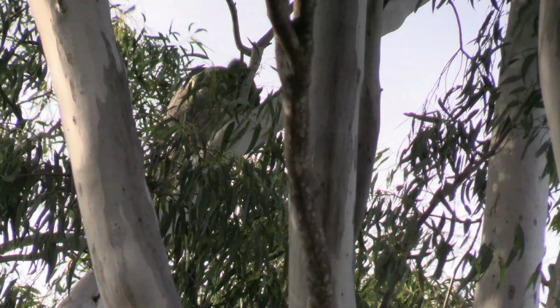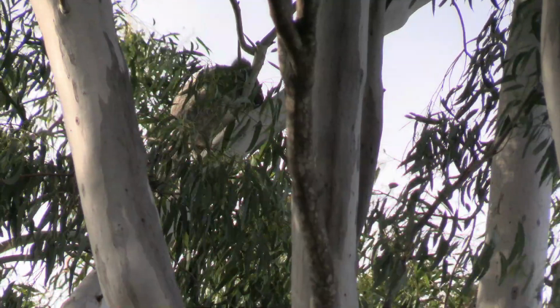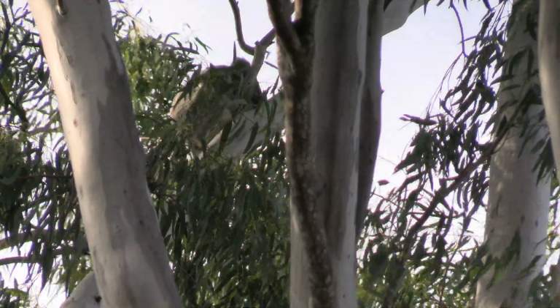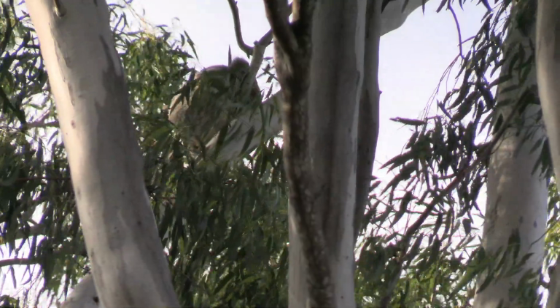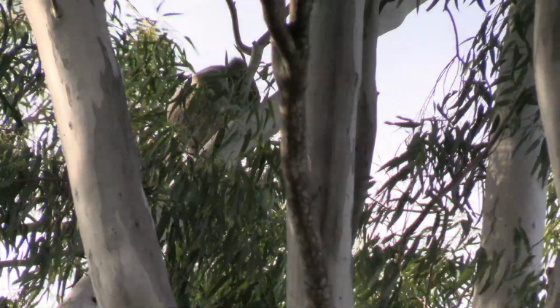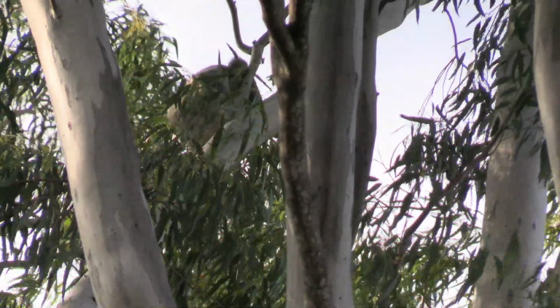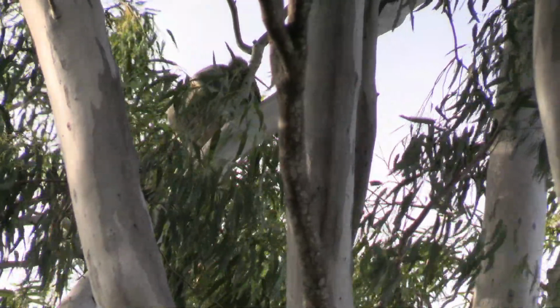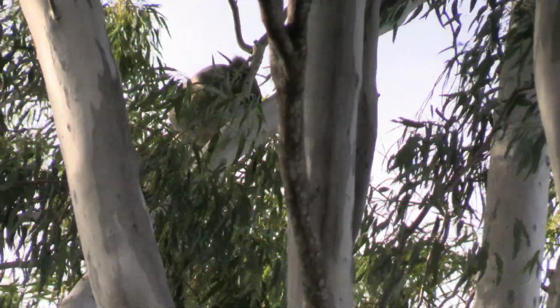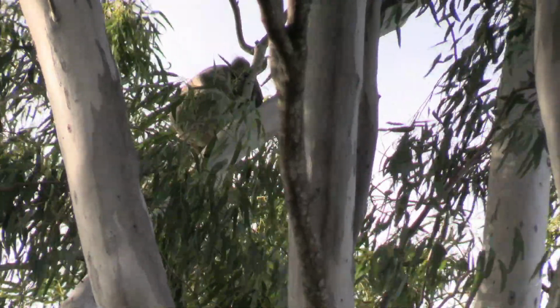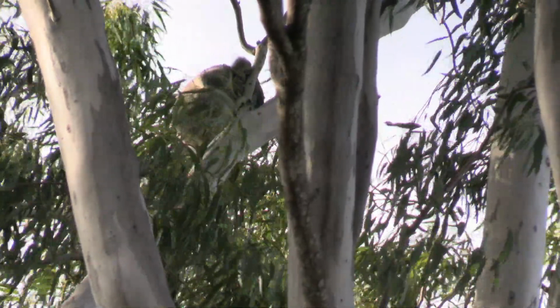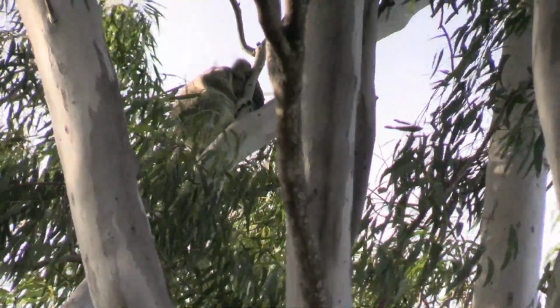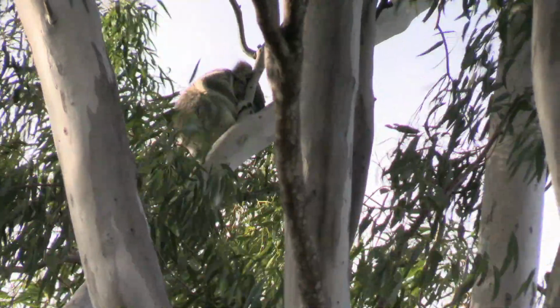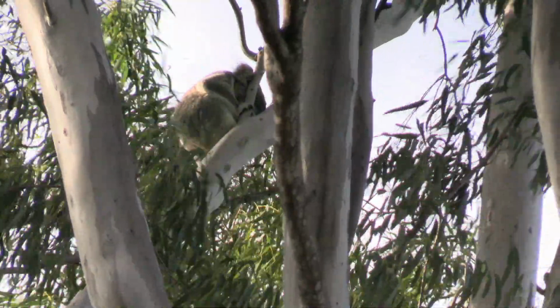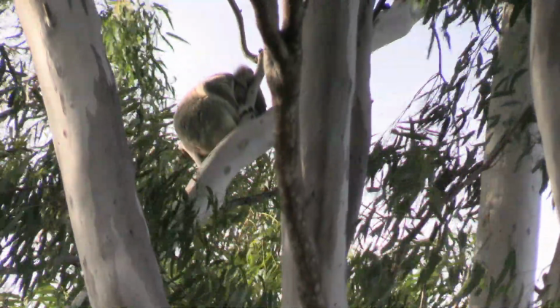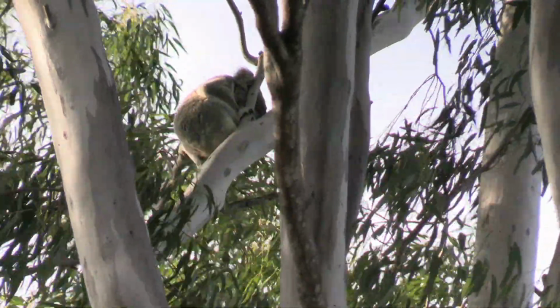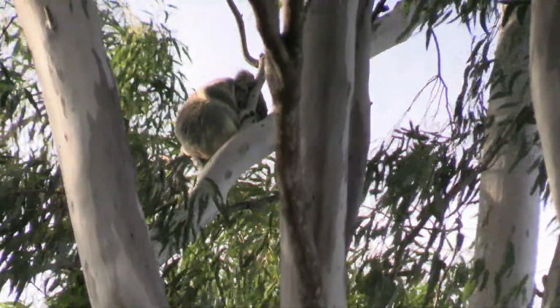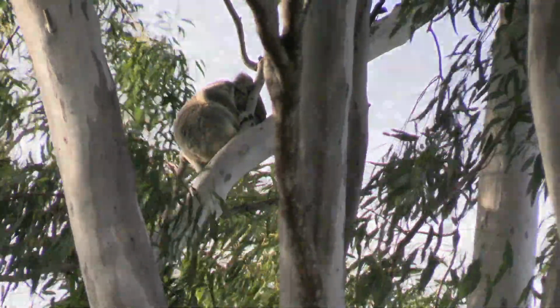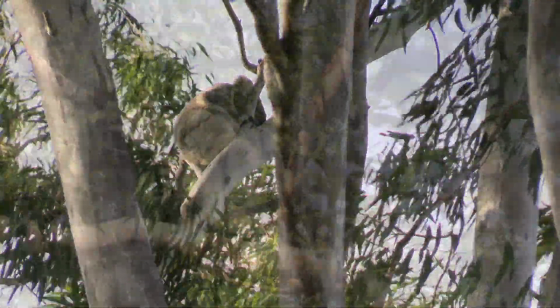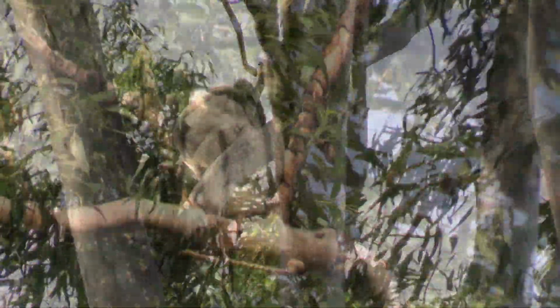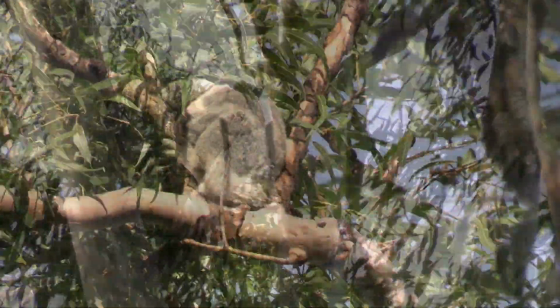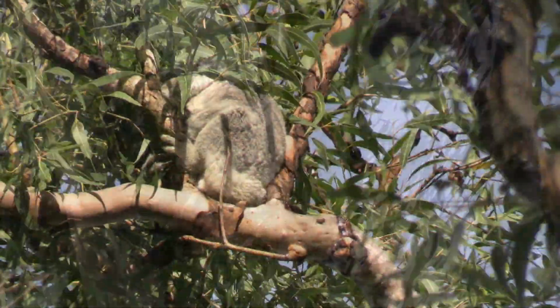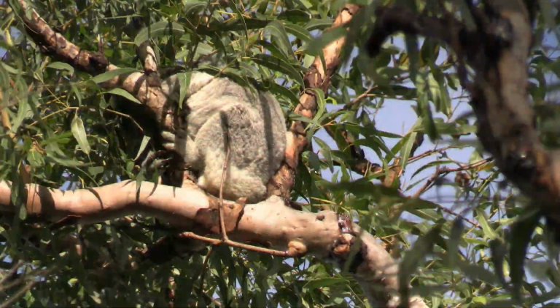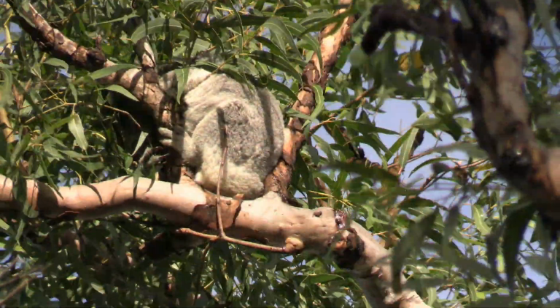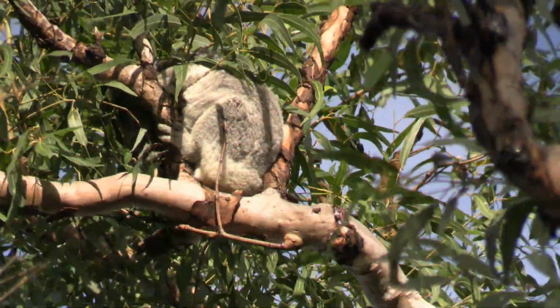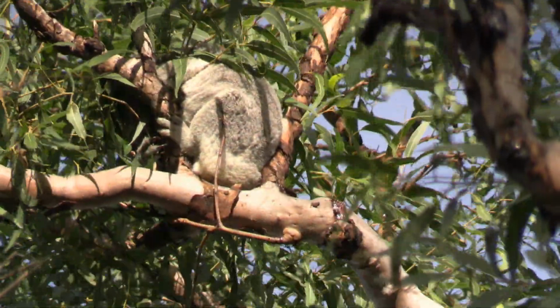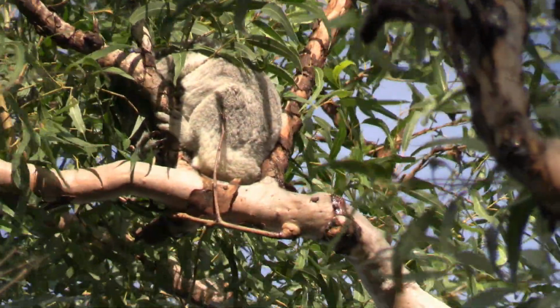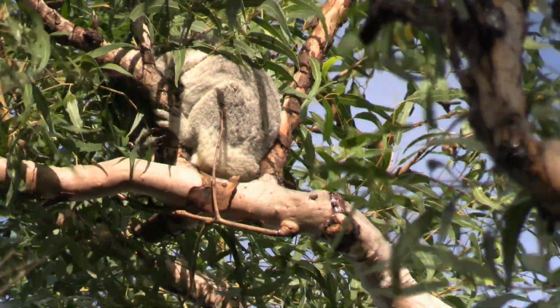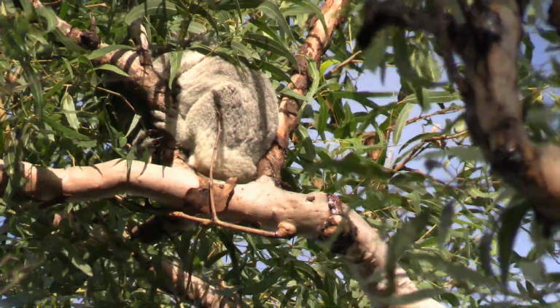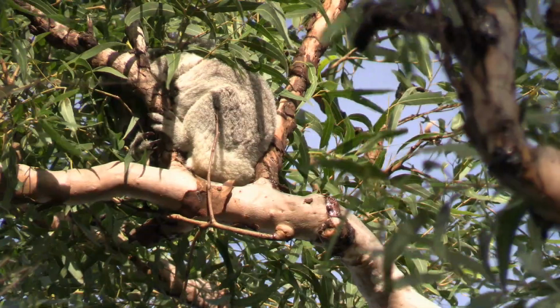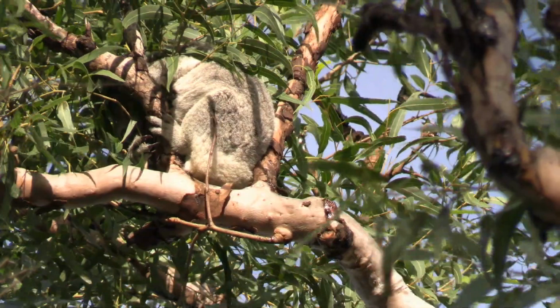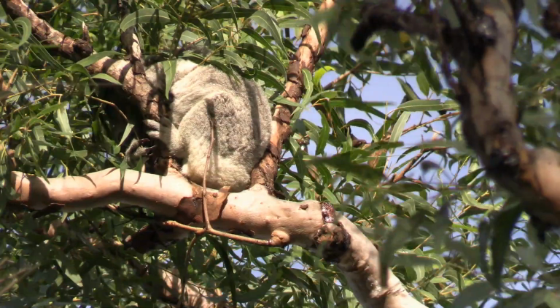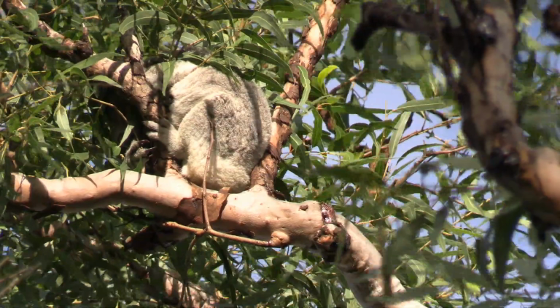It's good to see, but gosh — koalas all living this close is not normal. He's so well tucked up, this one.